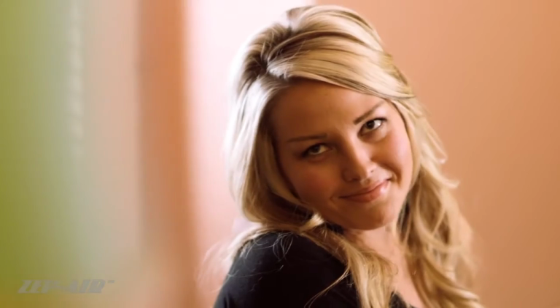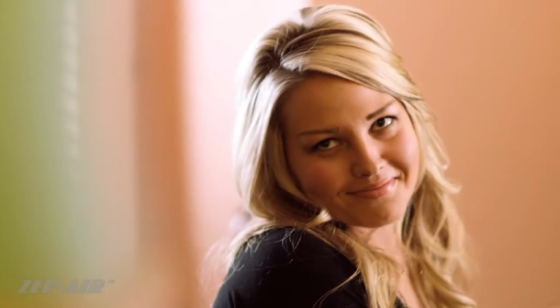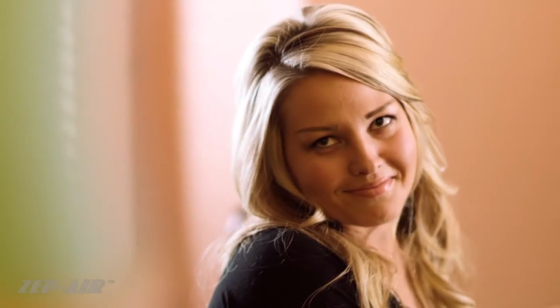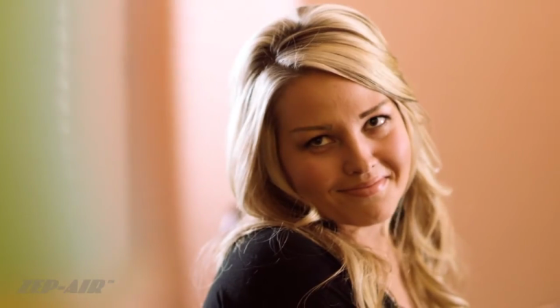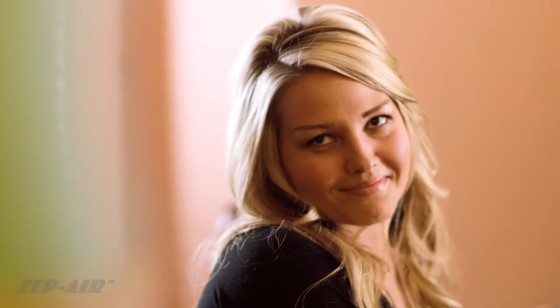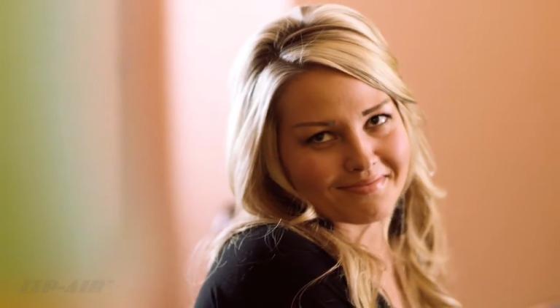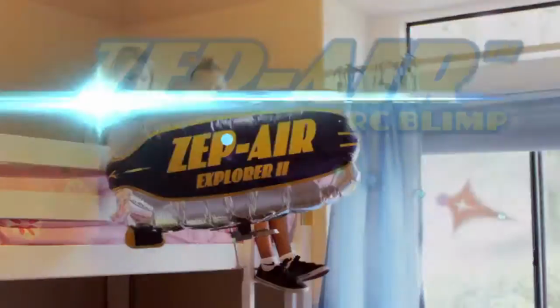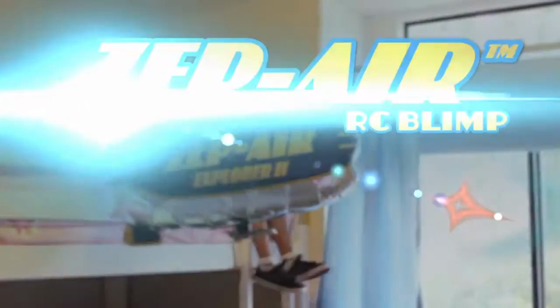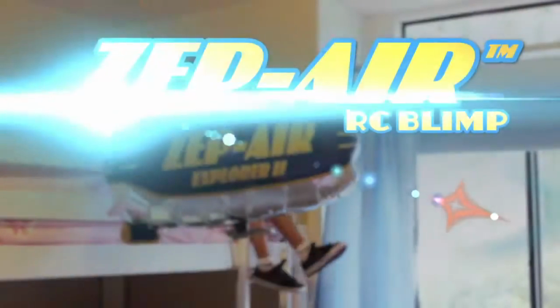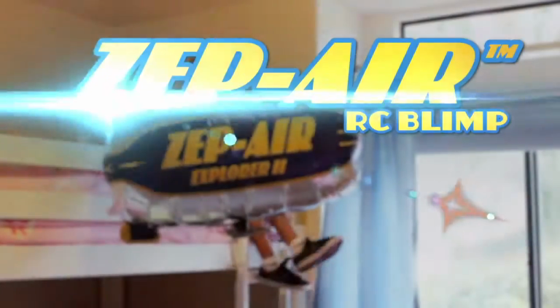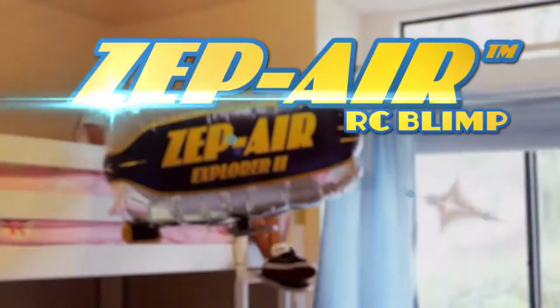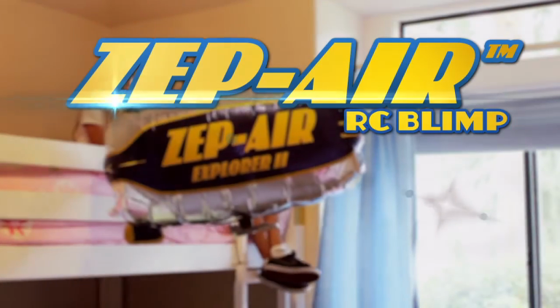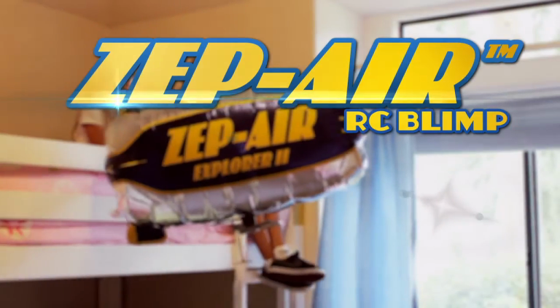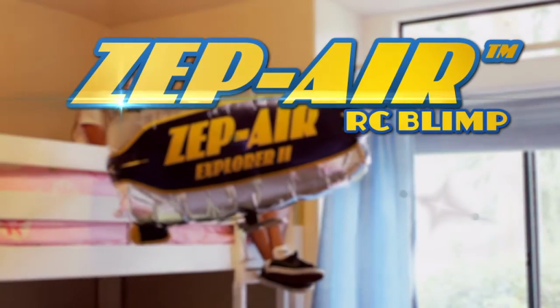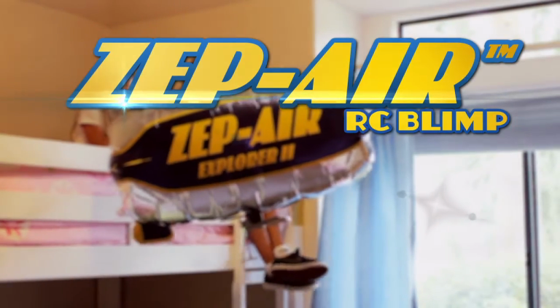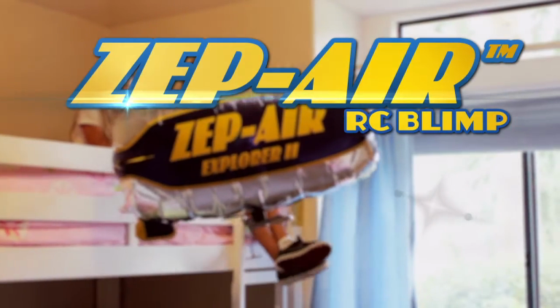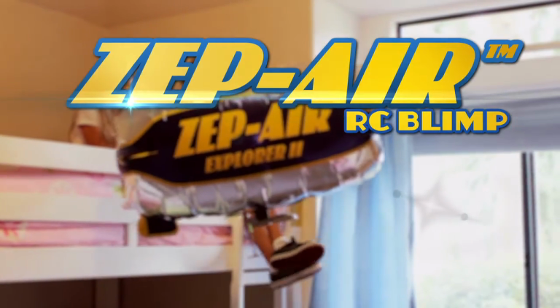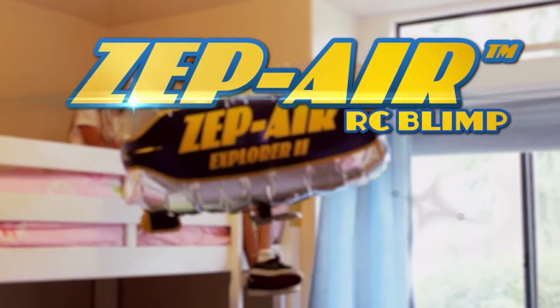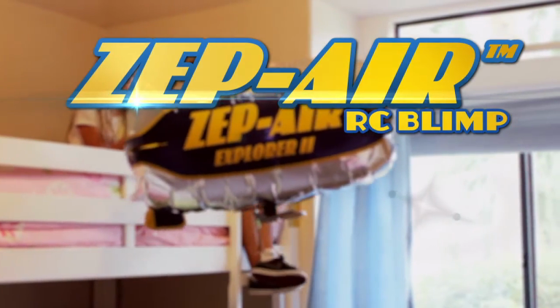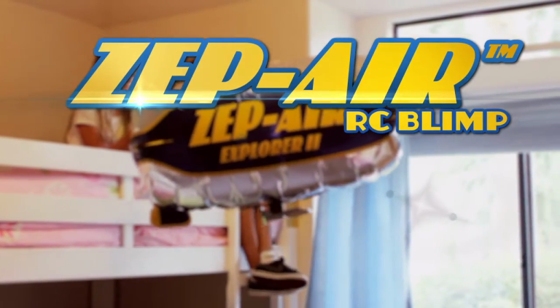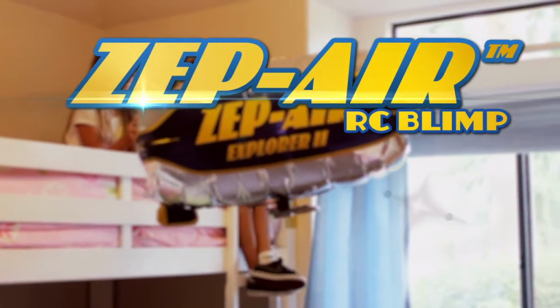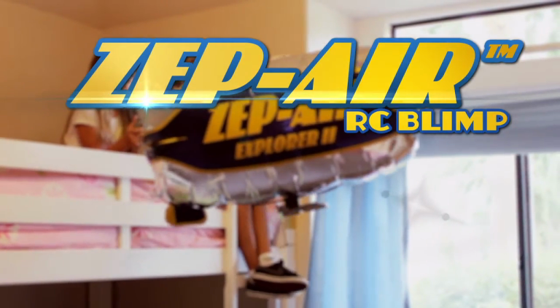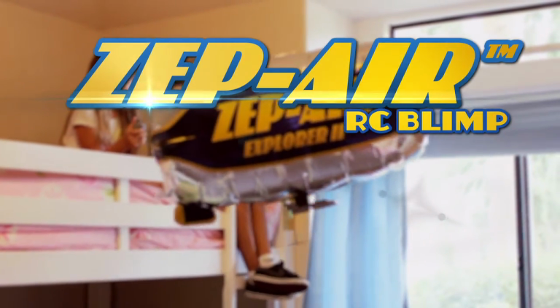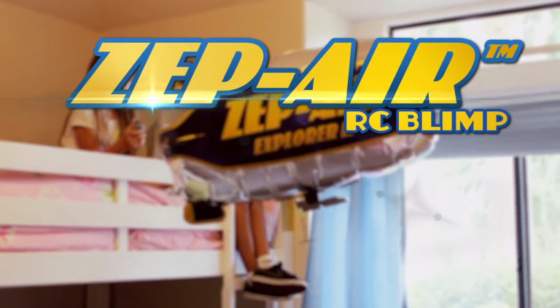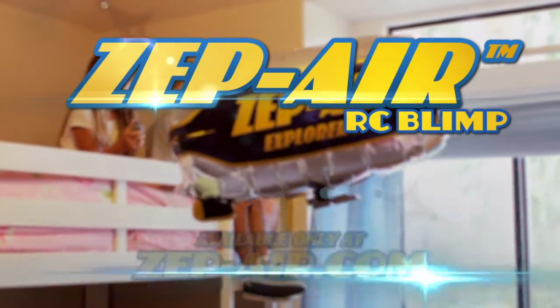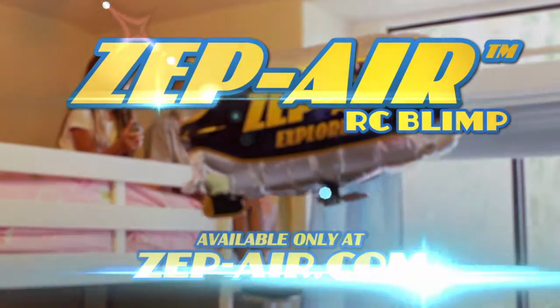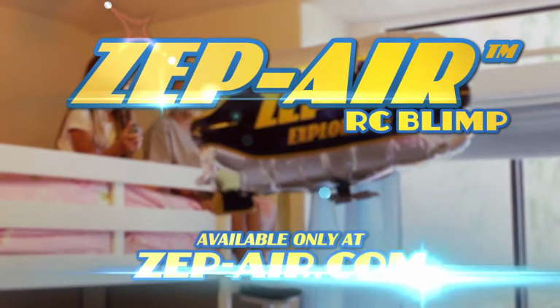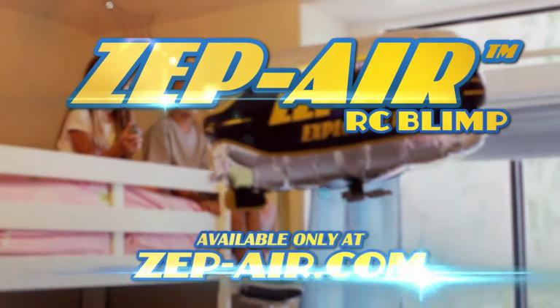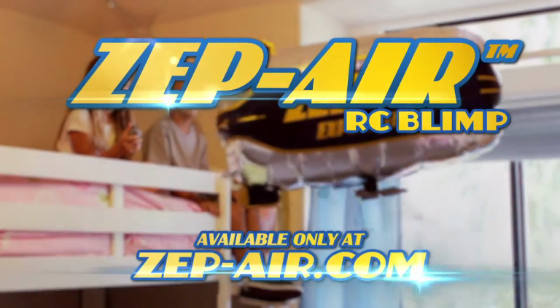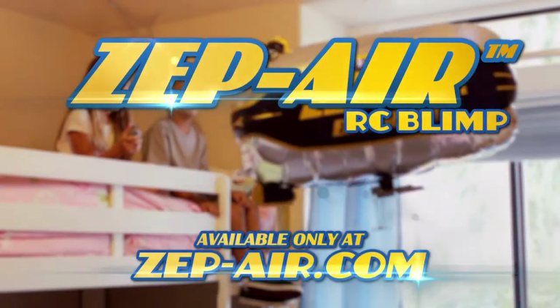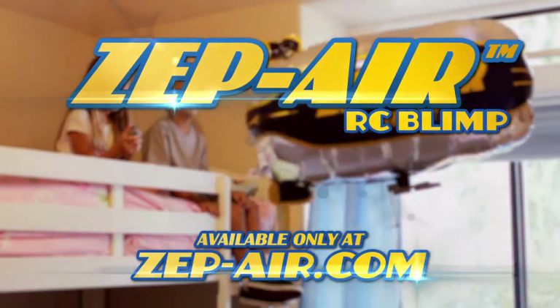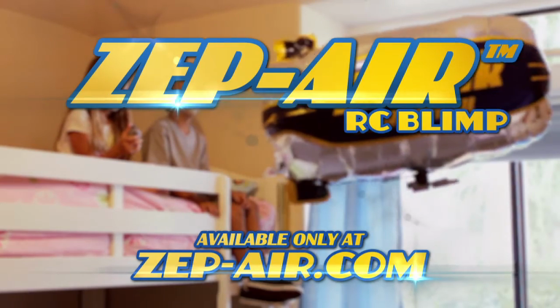The new Zipair RC Blimp! Available only at Zipair.com.